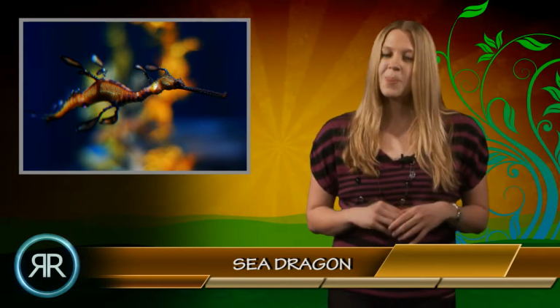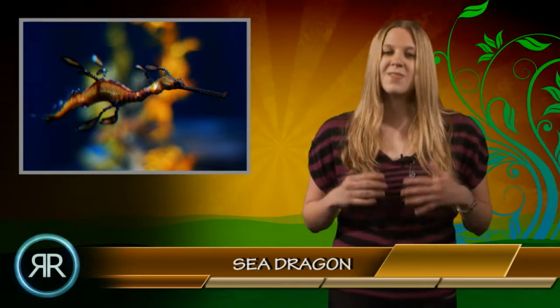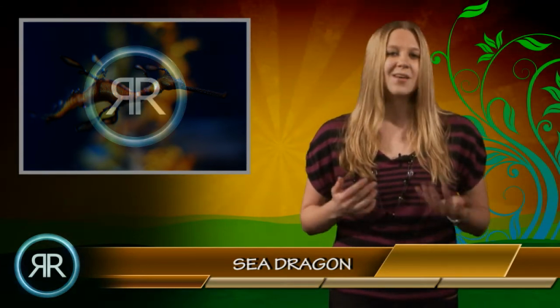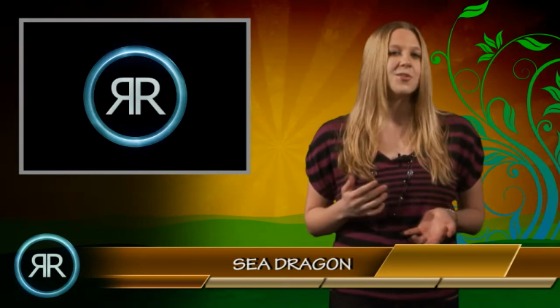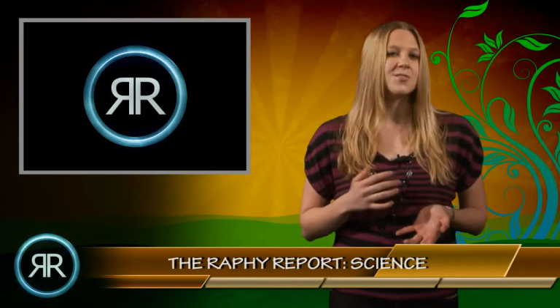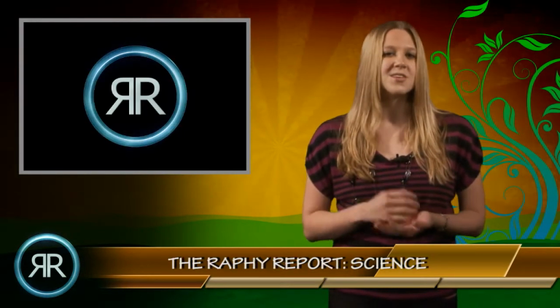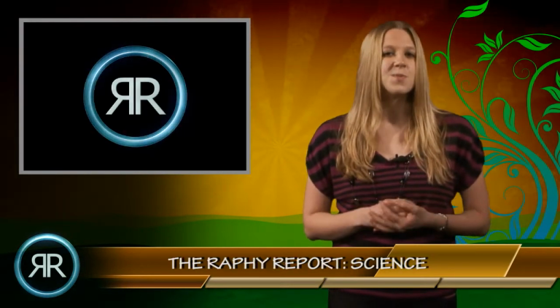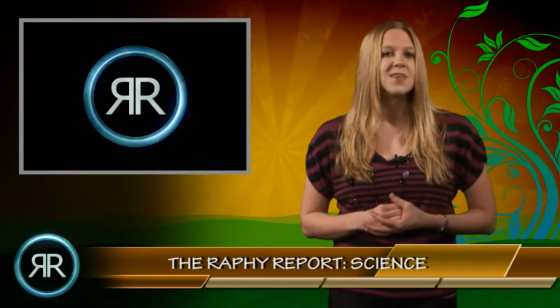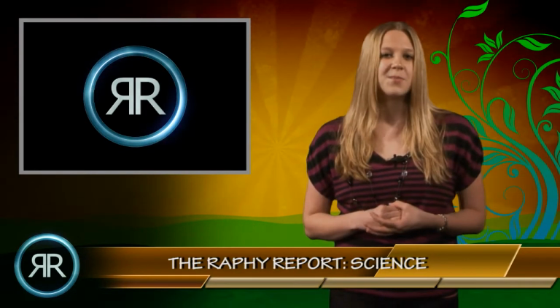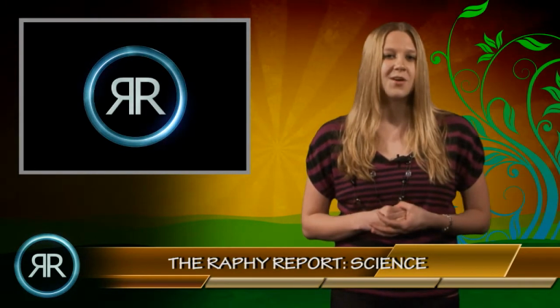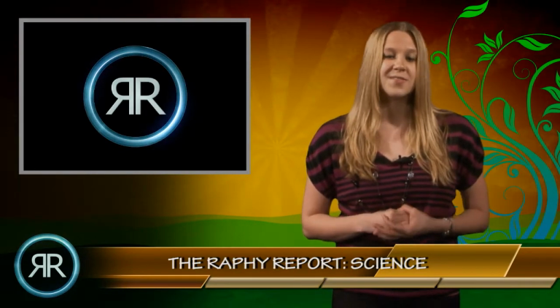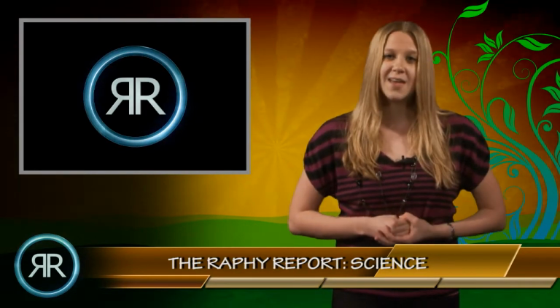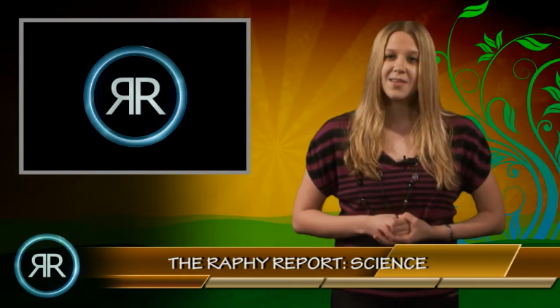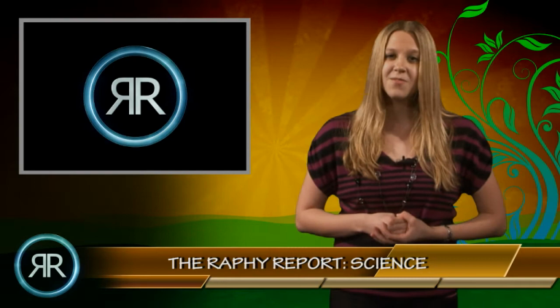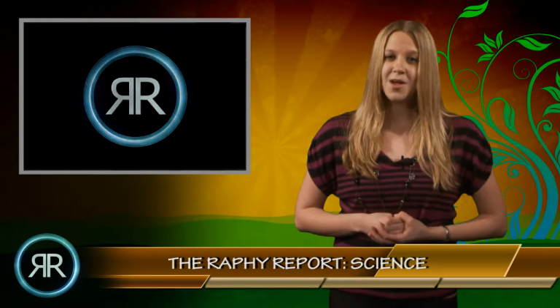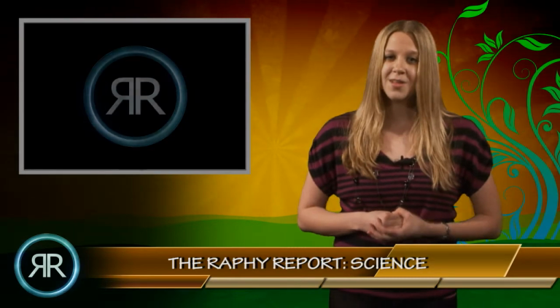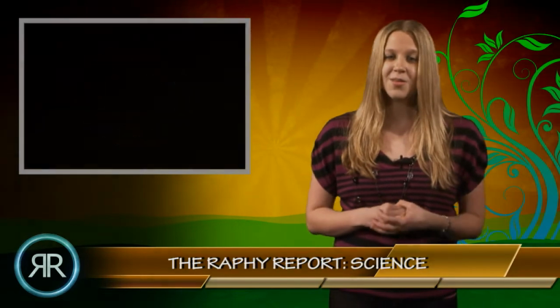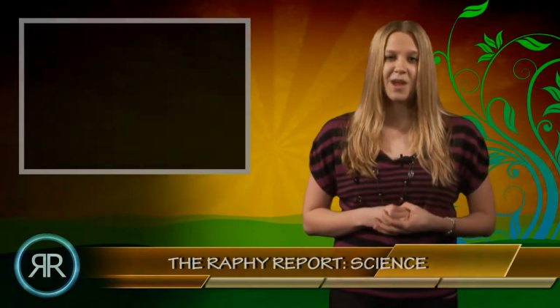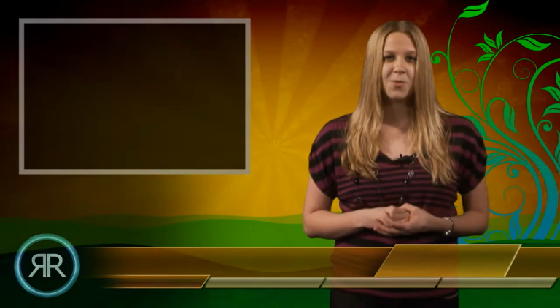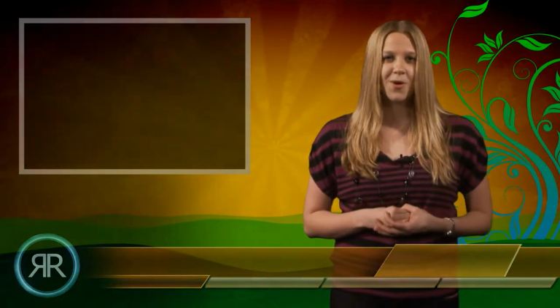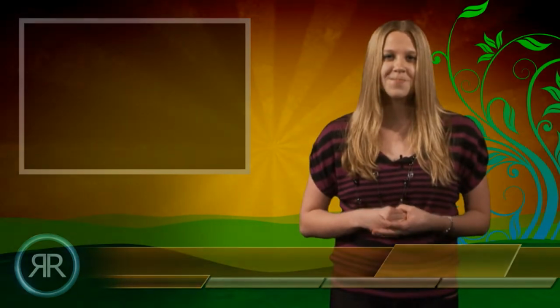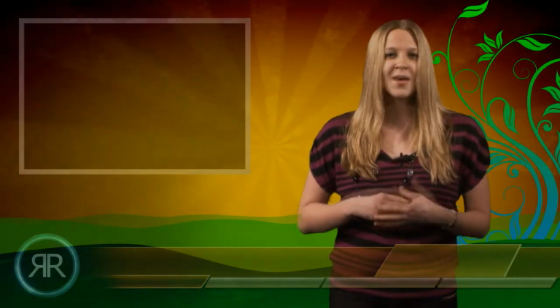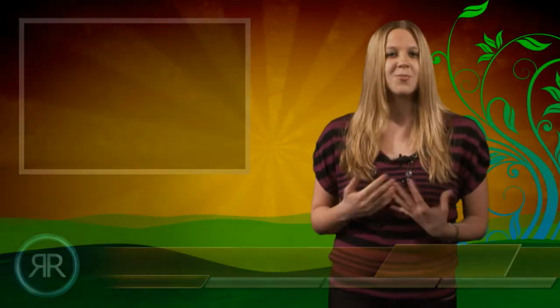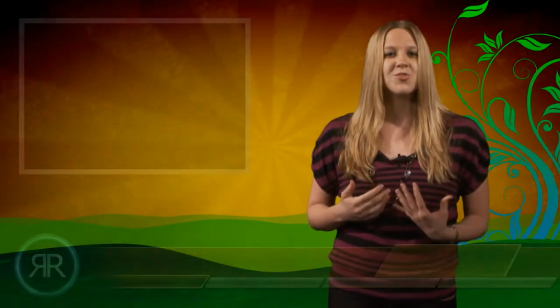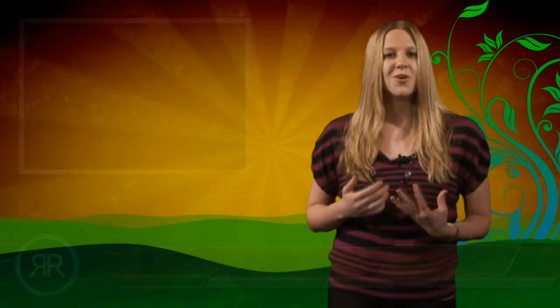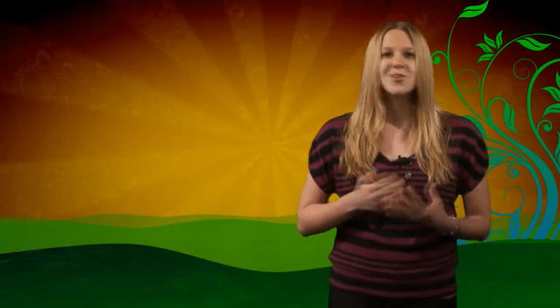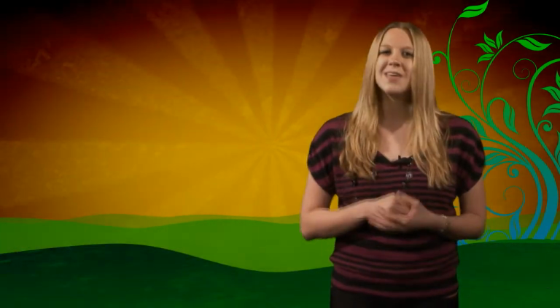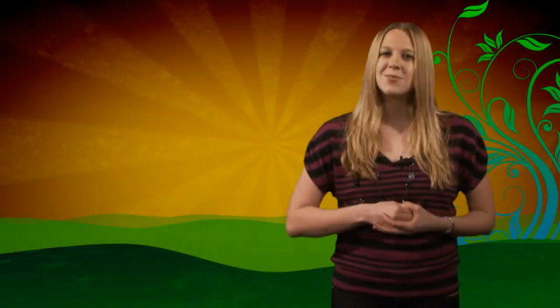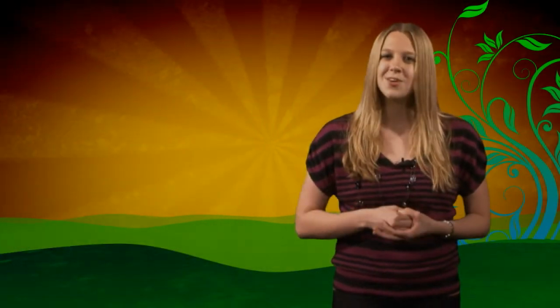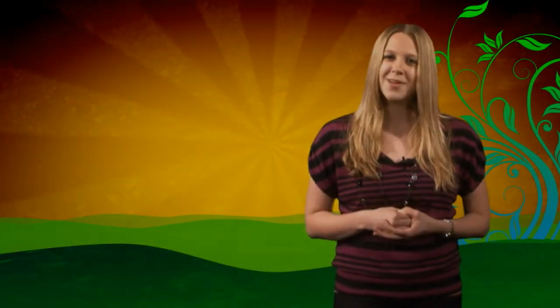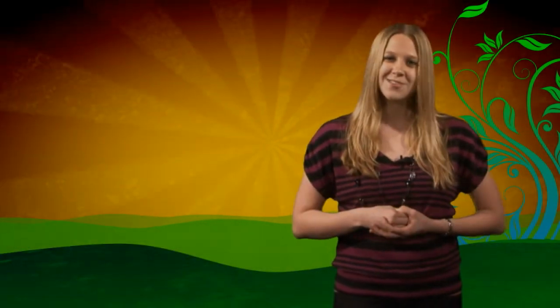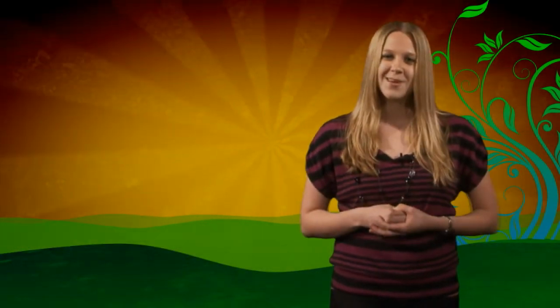That concludes this week's episode of Science and the Environment on the Rafi Report. I'm Rachel Kosha and I will see you all next week.